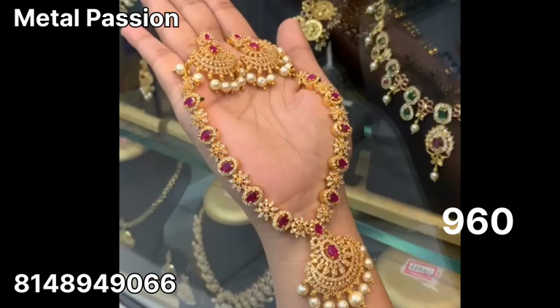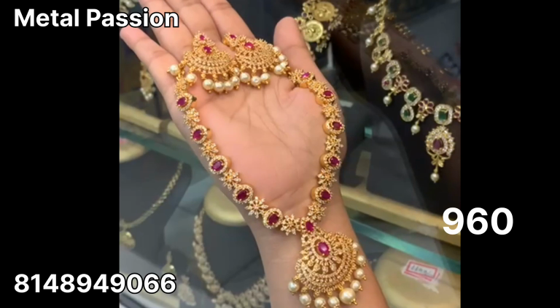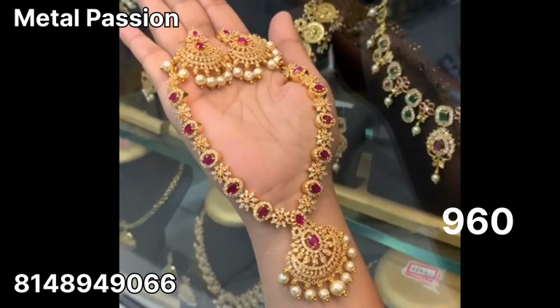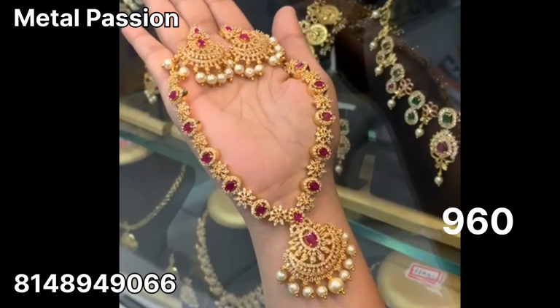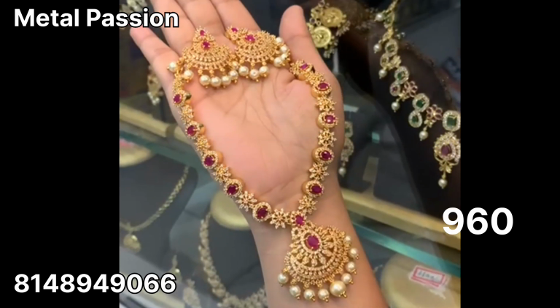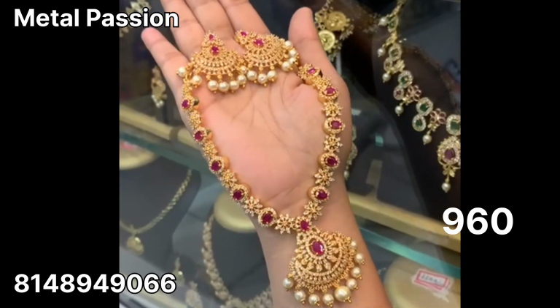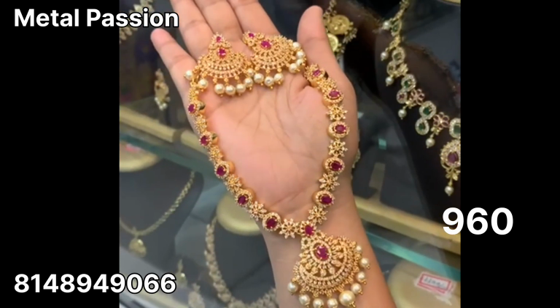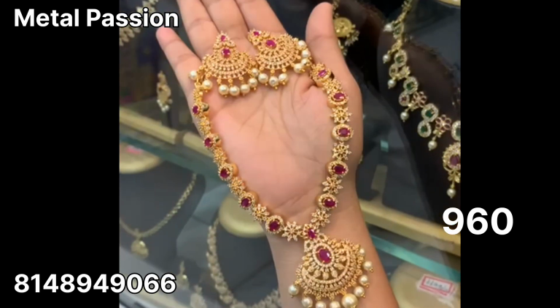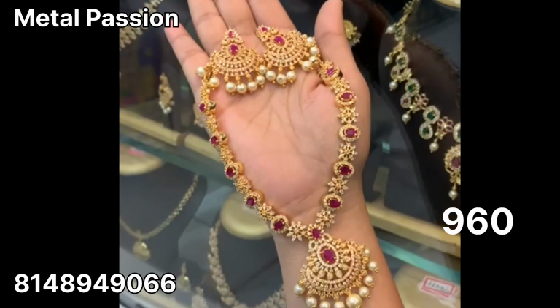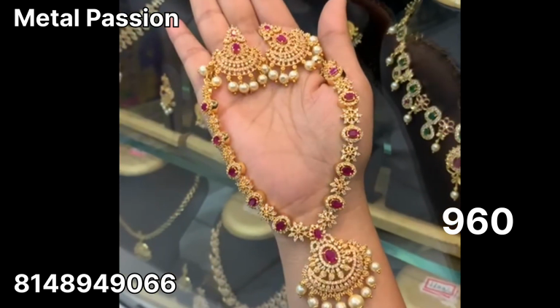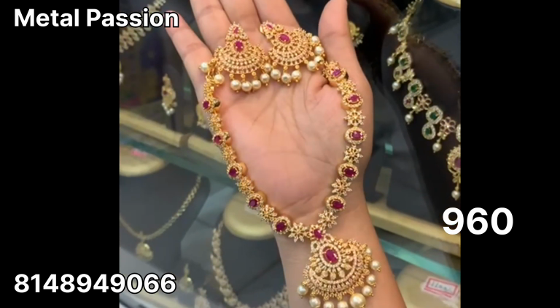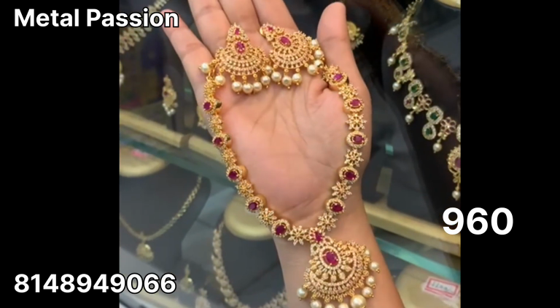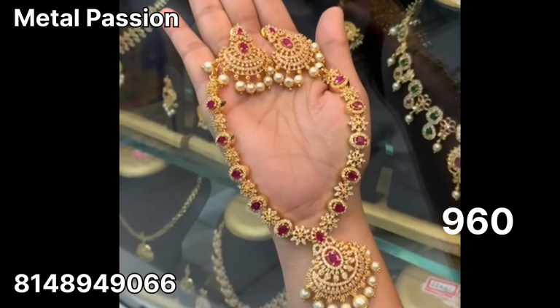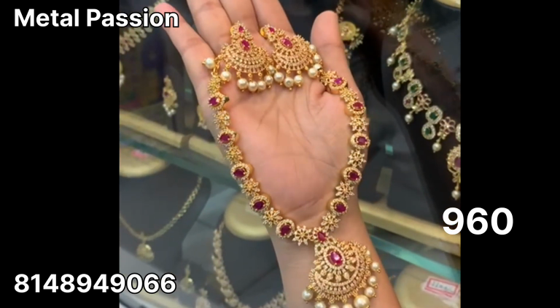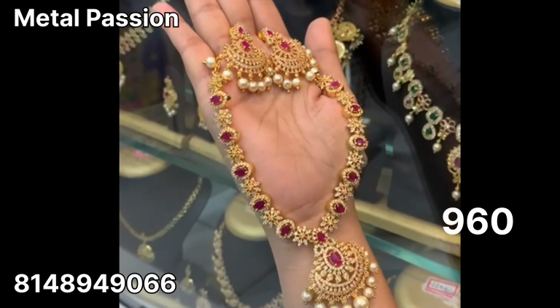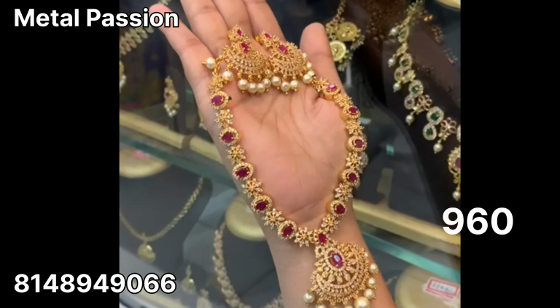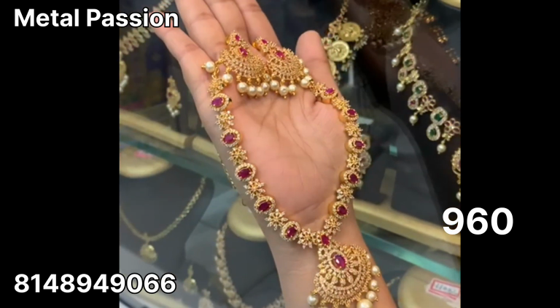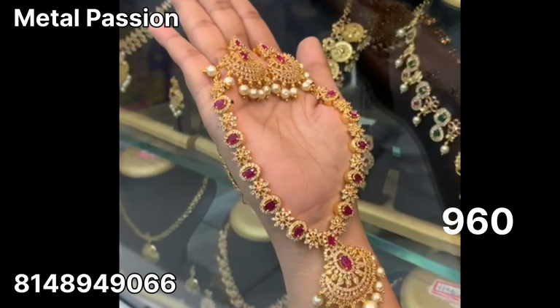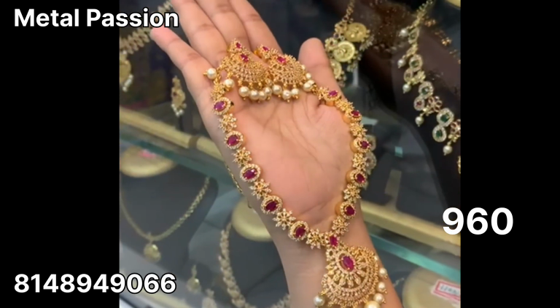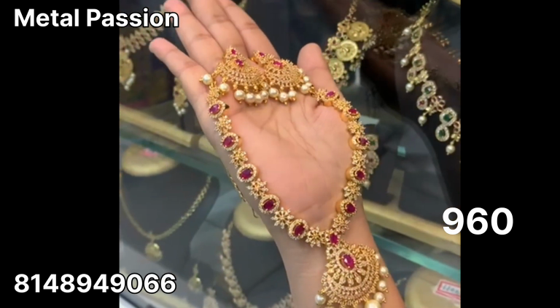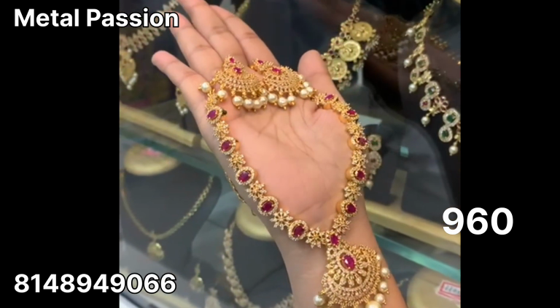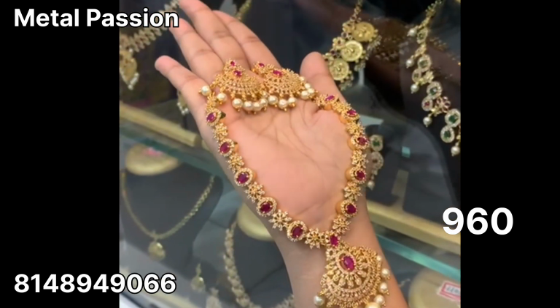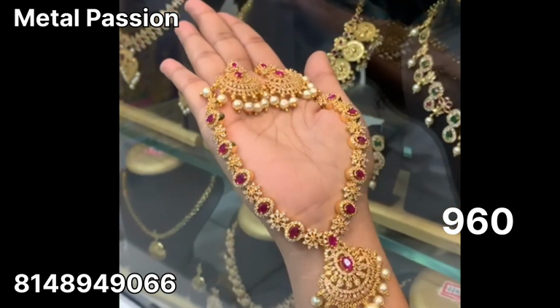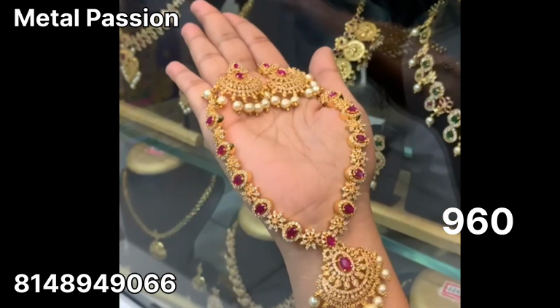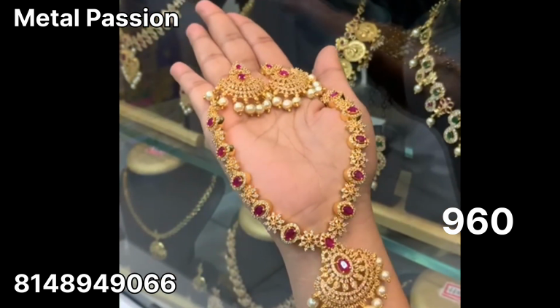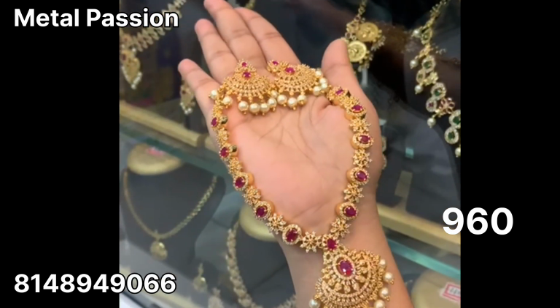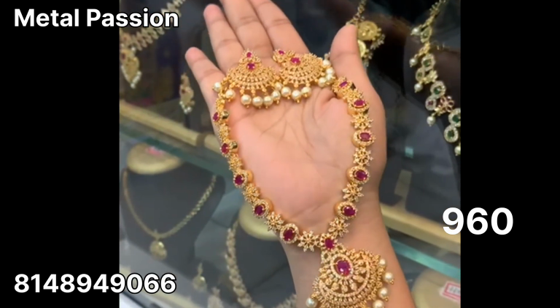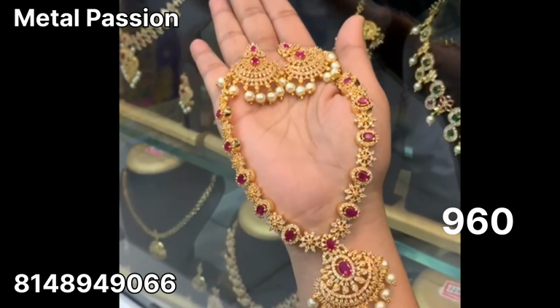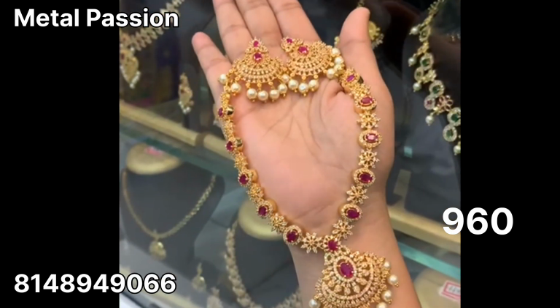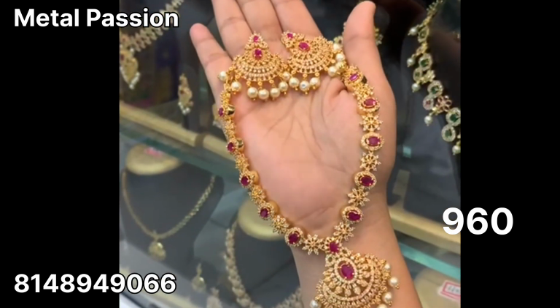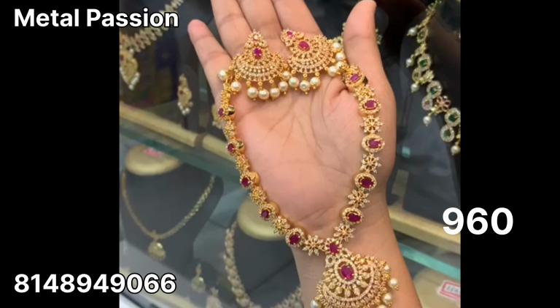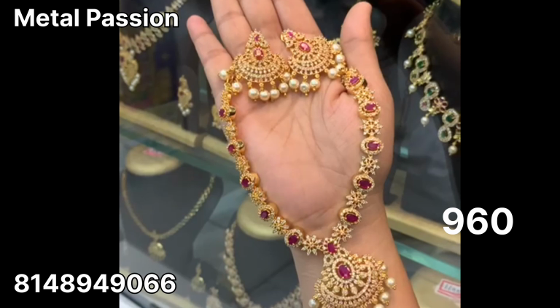Hi friends! Welcome back to Metal Passion. My name is Nithya. We will see our premium CZ collections today.